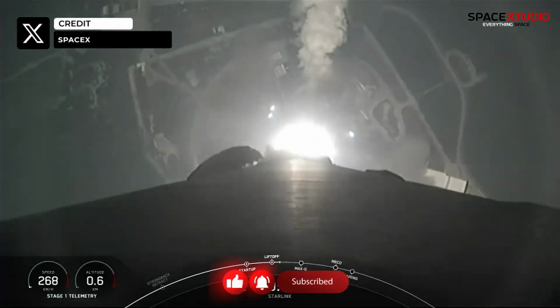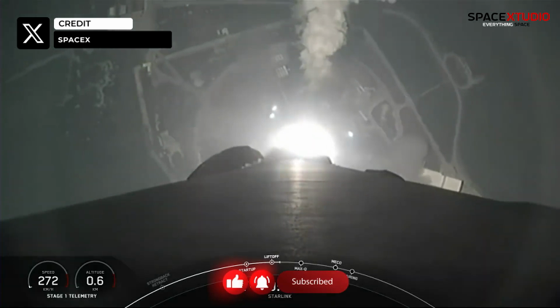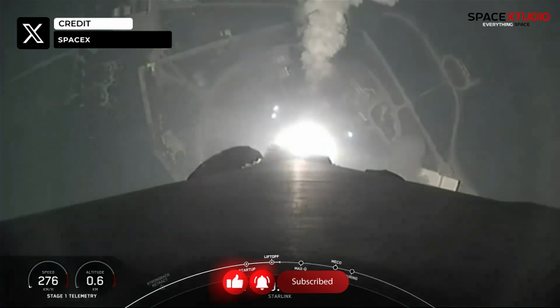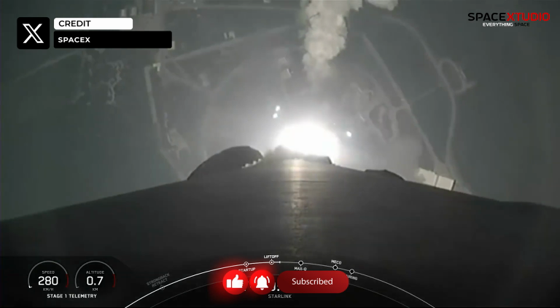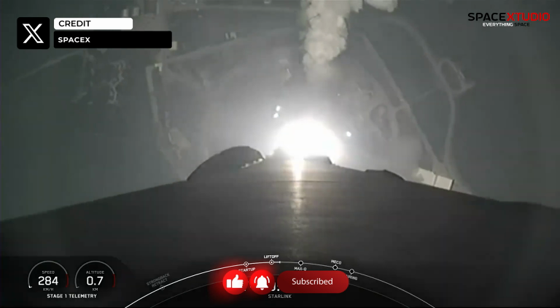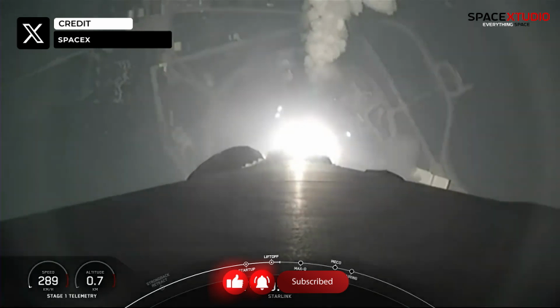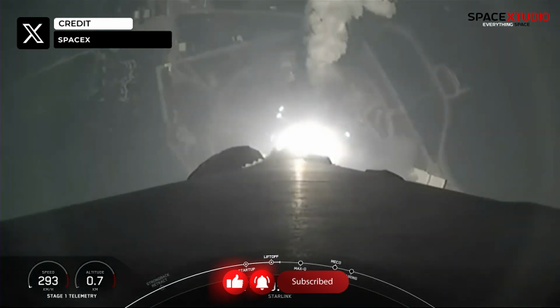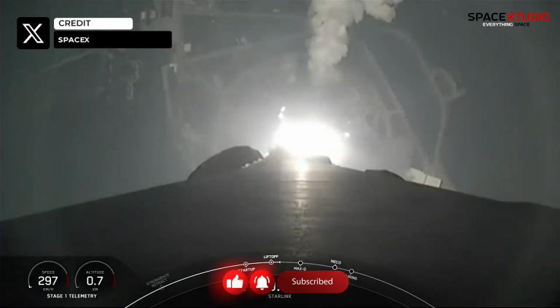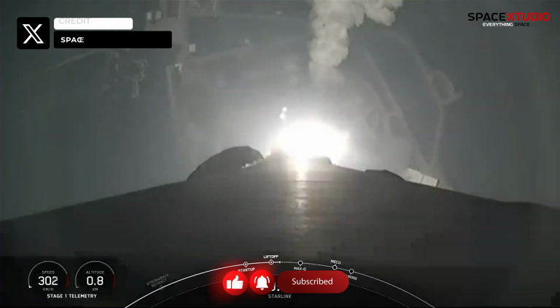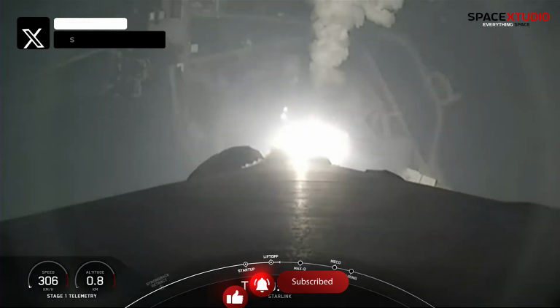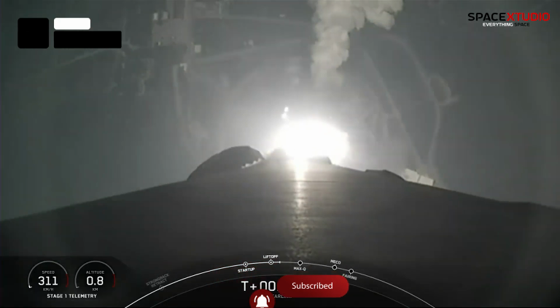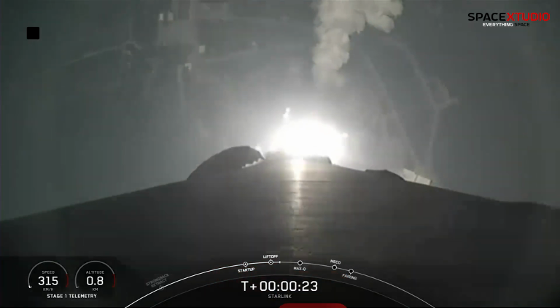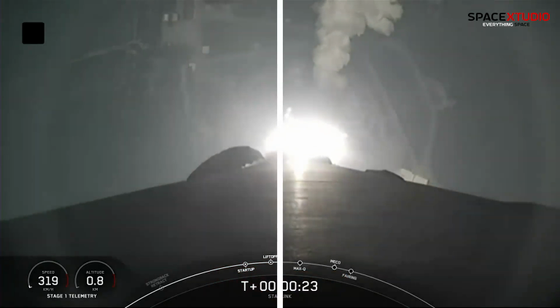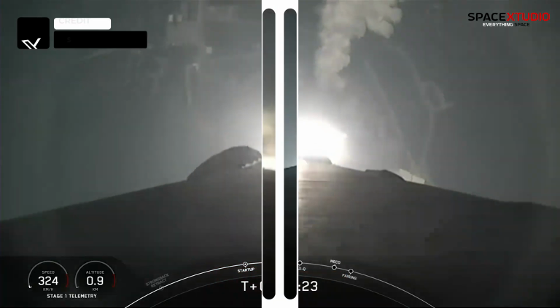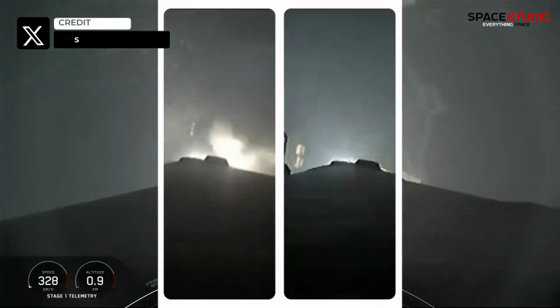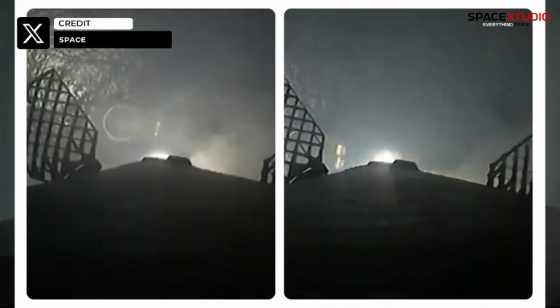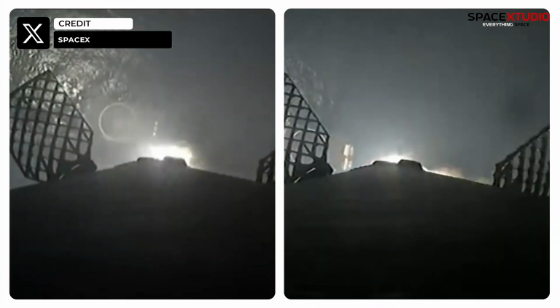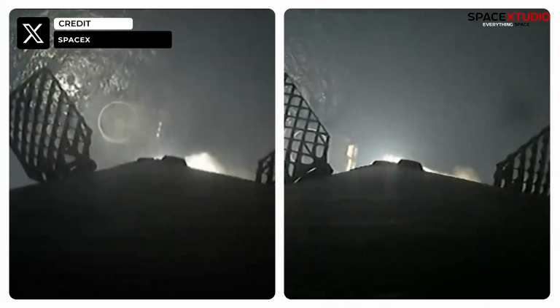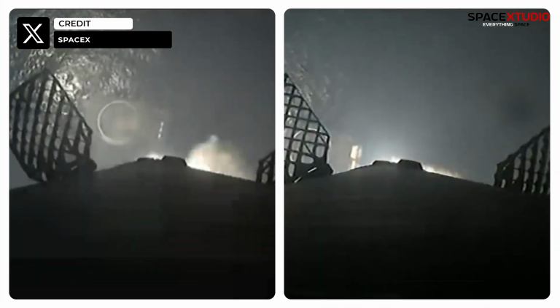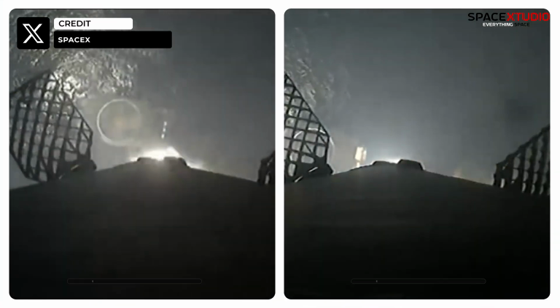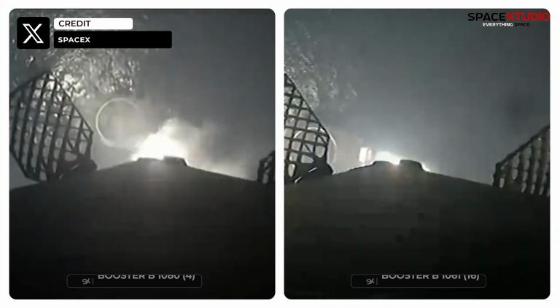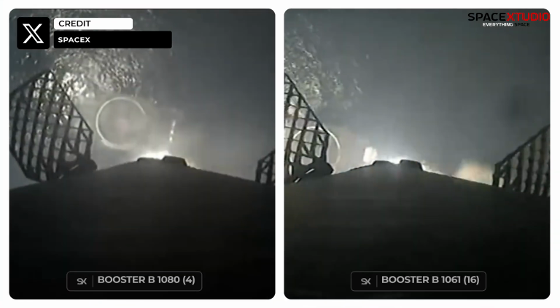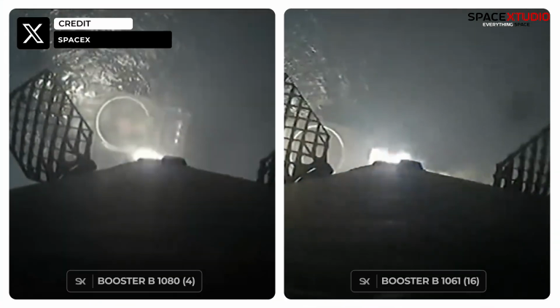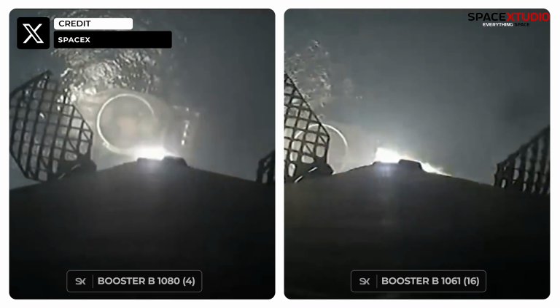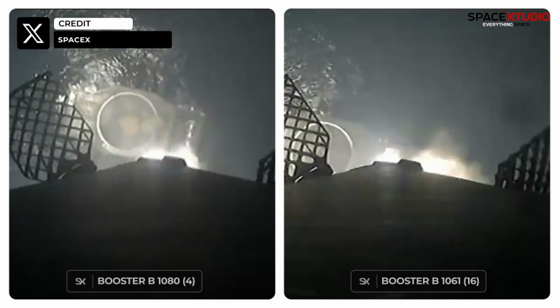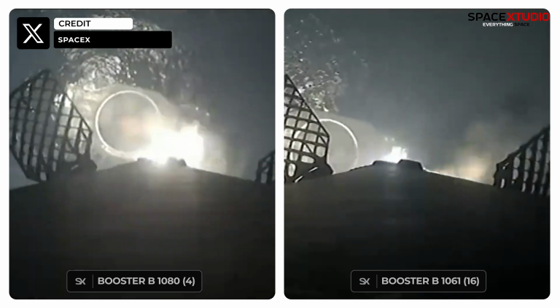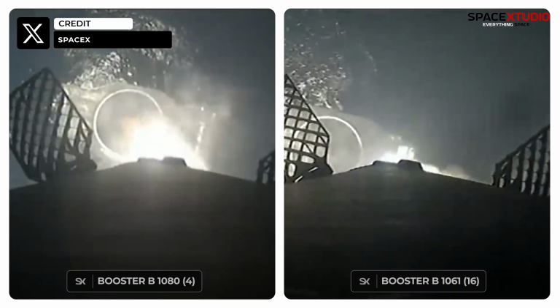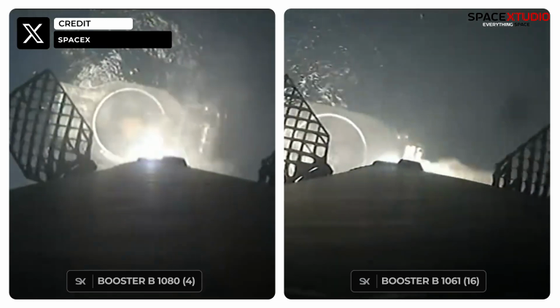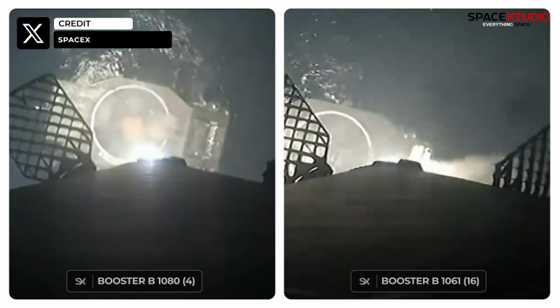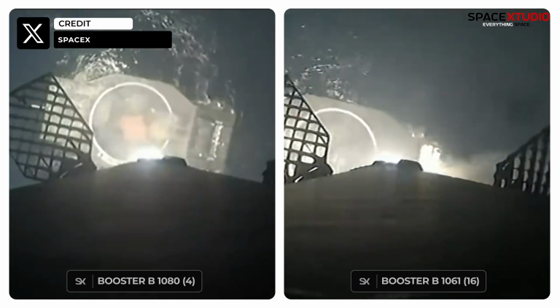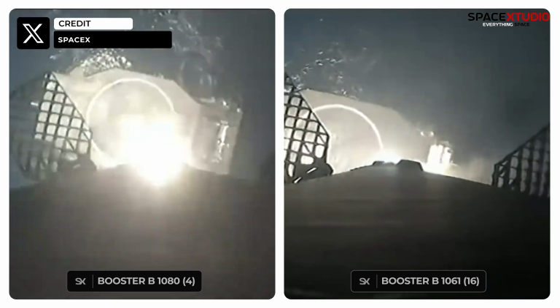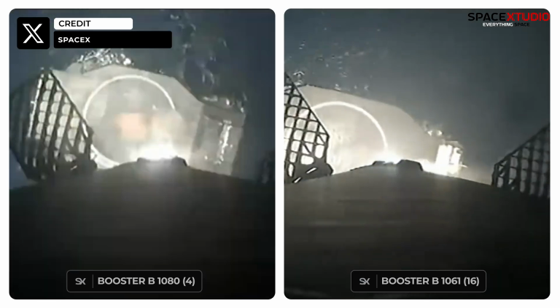Both first stage boosters, B-1080 and B-1061, launched and landed for the 4th and 16th times, respectively.